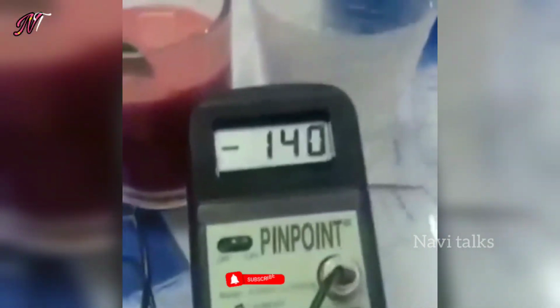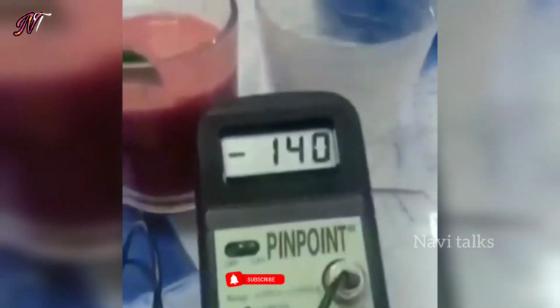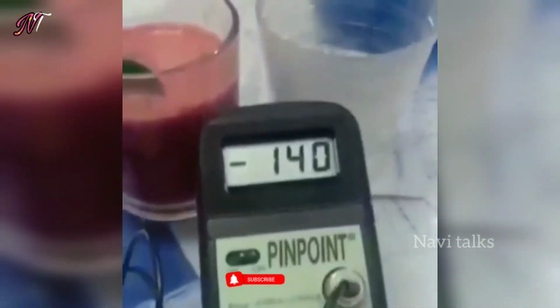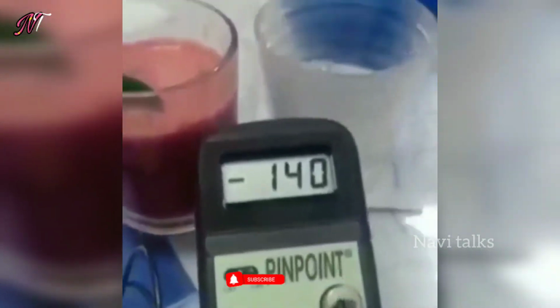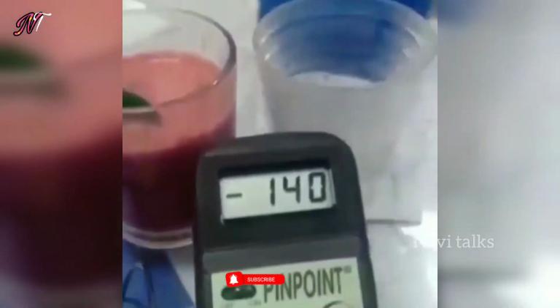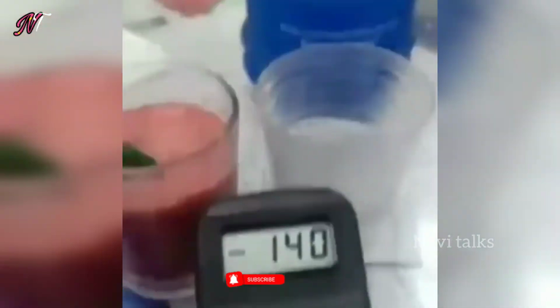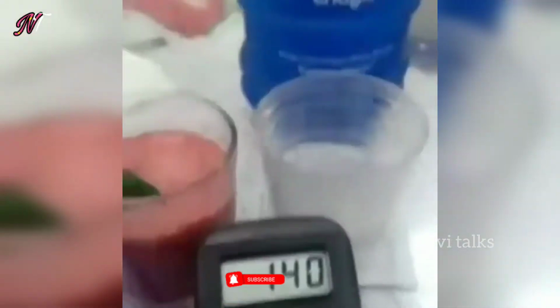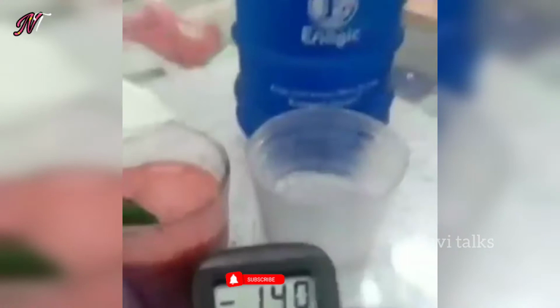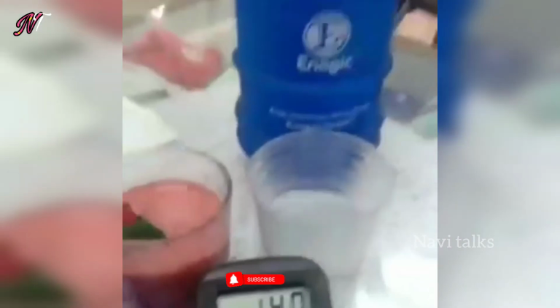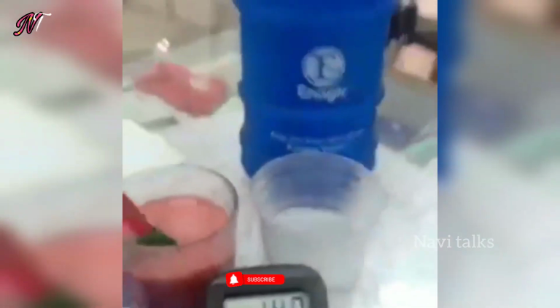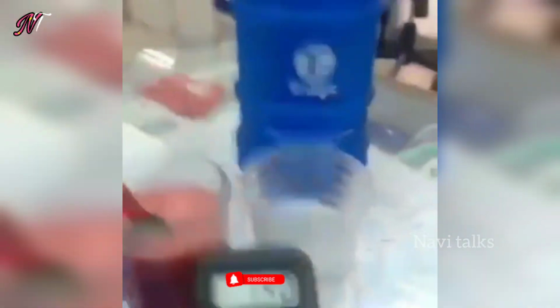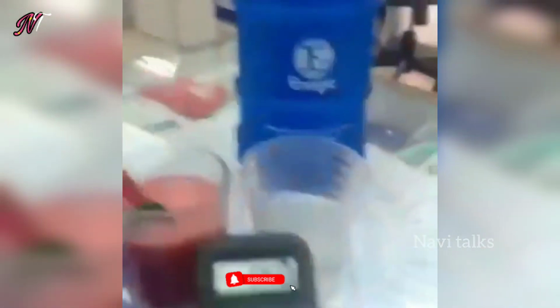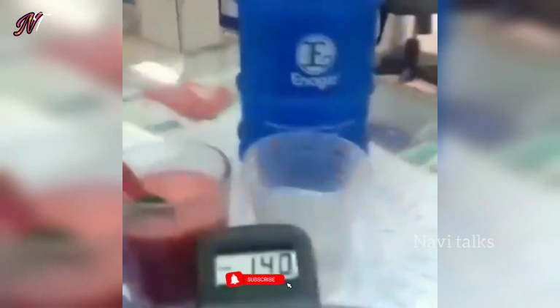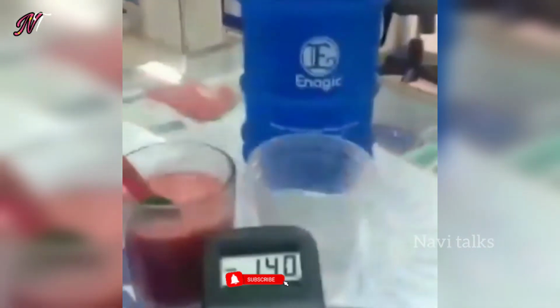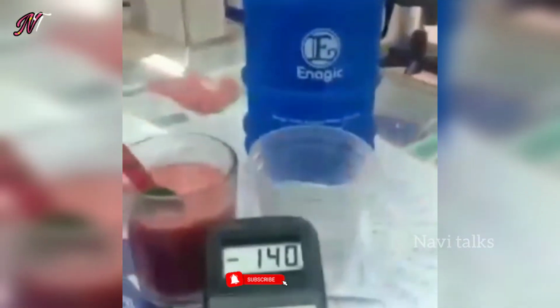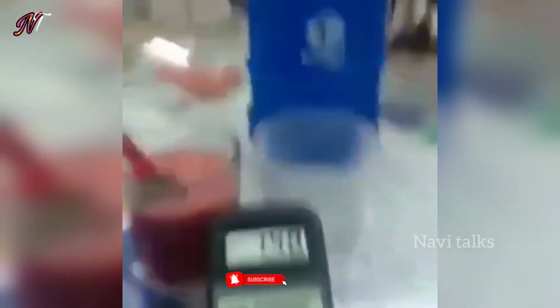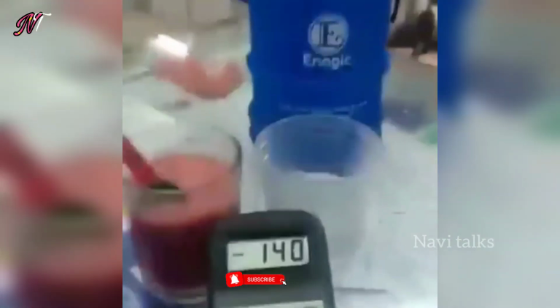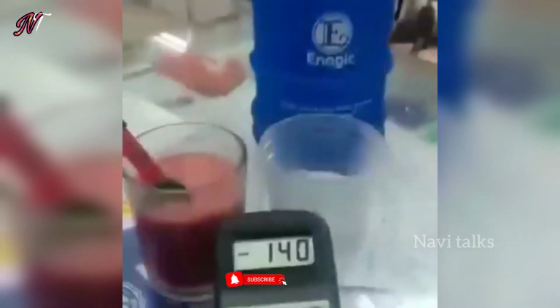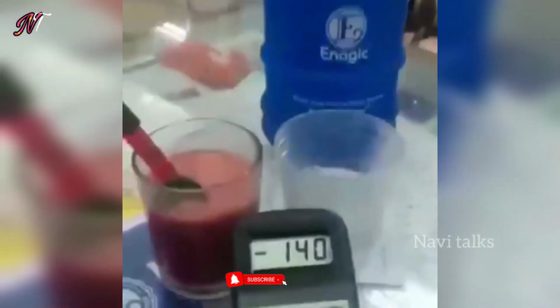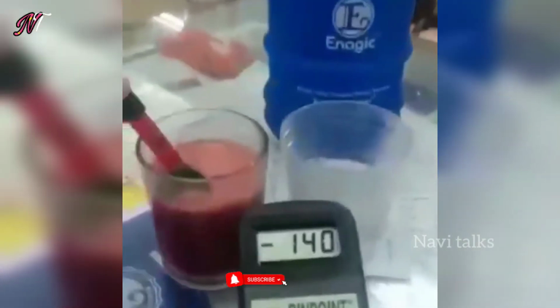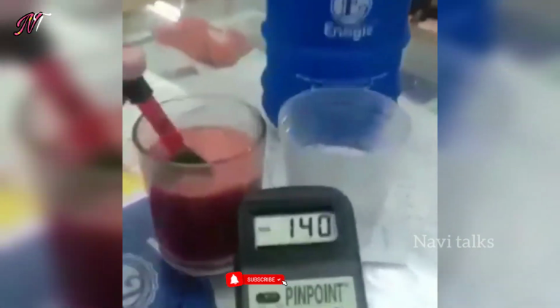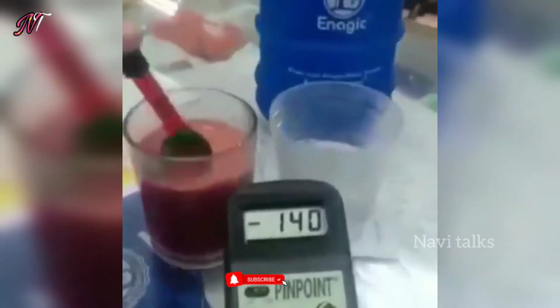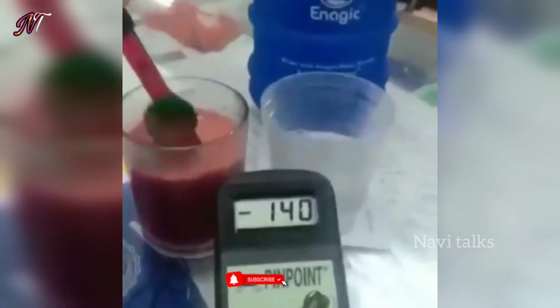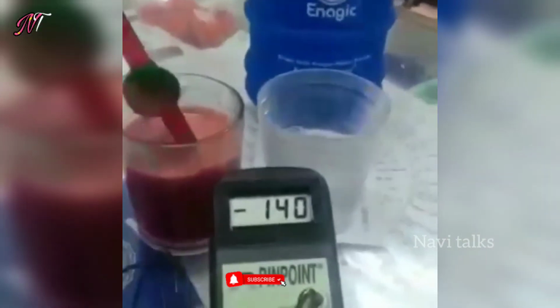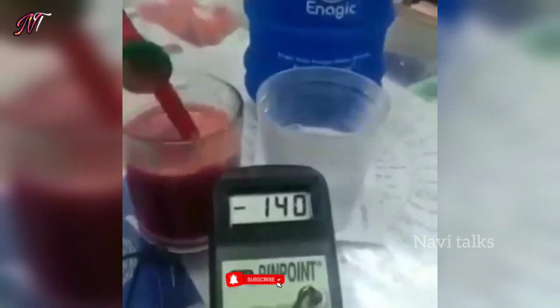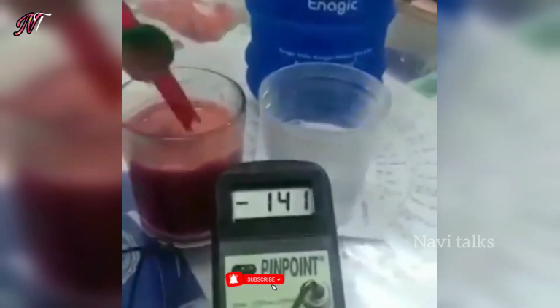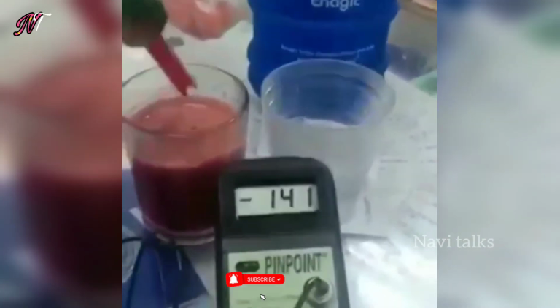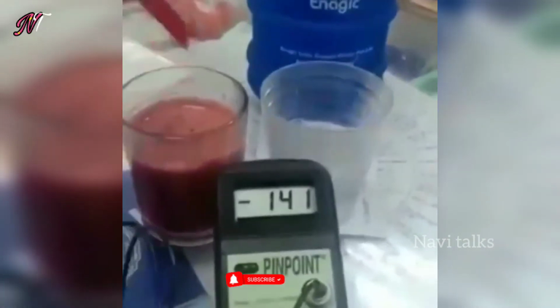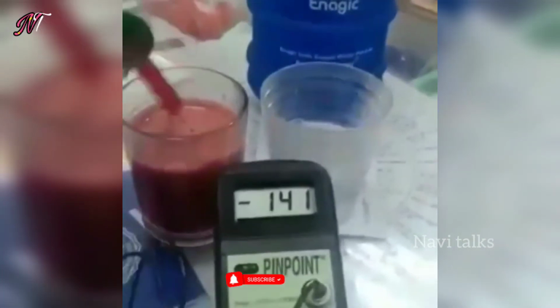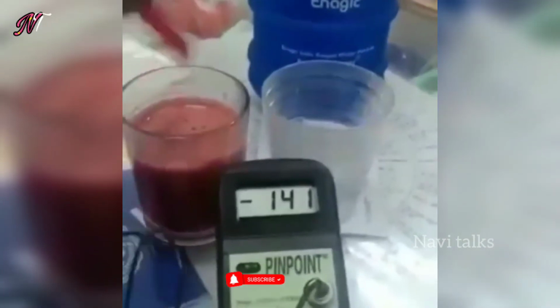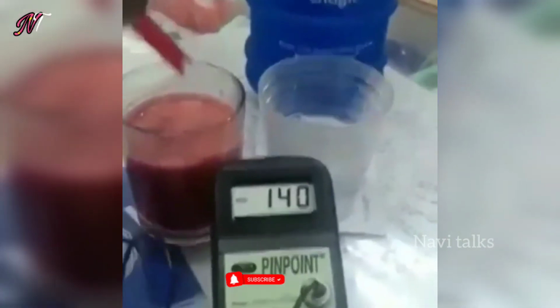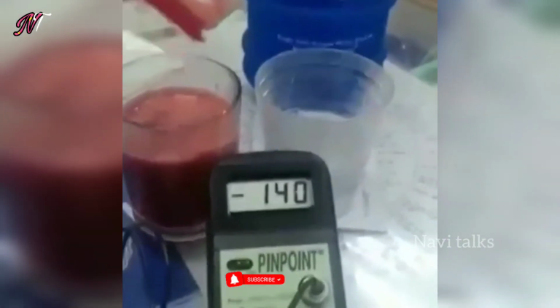Beetroot juice — take about 140ml. Take water from the glass and add it to the water.